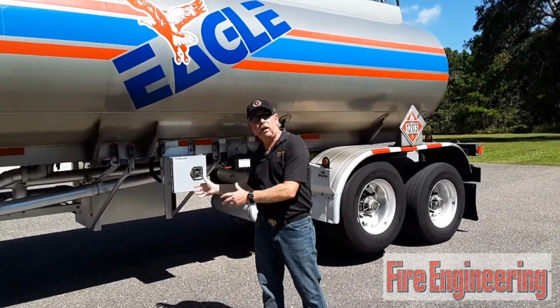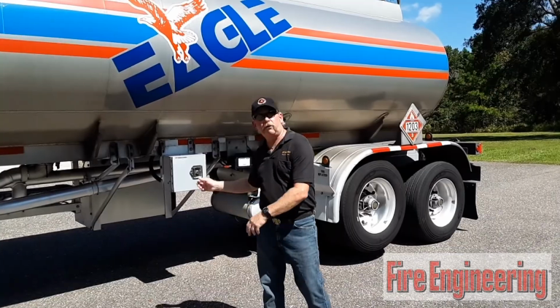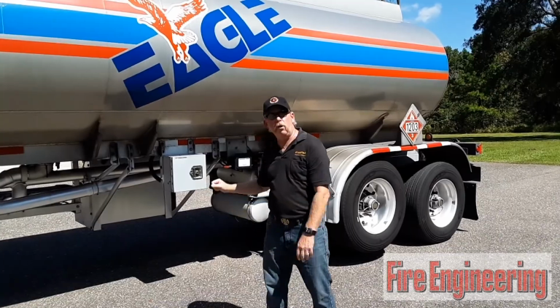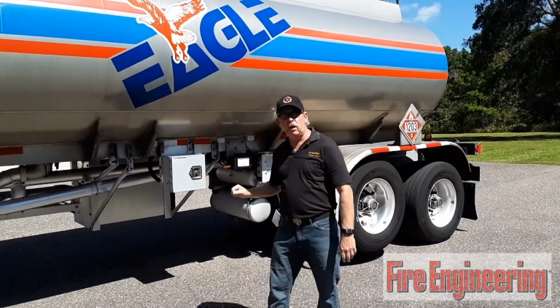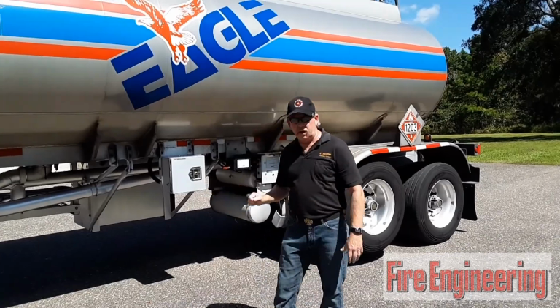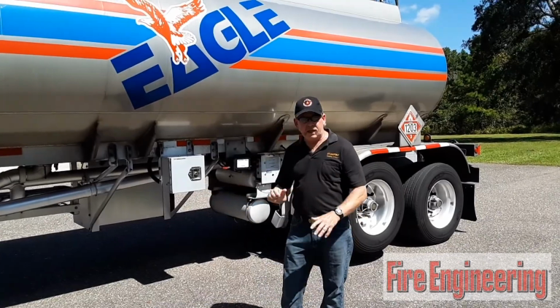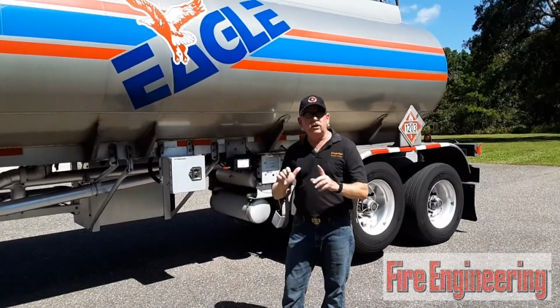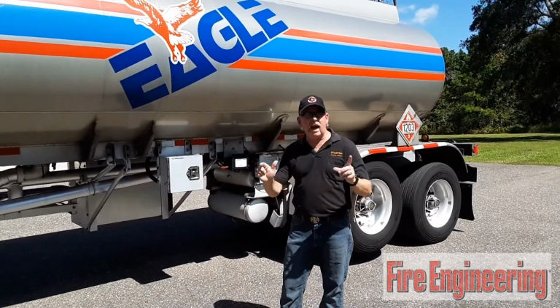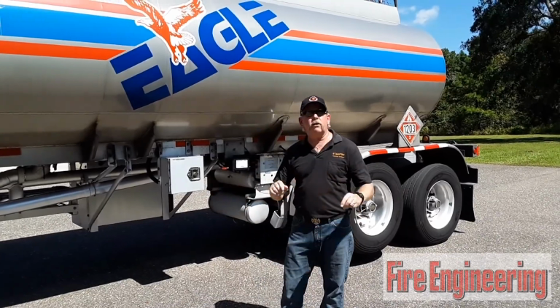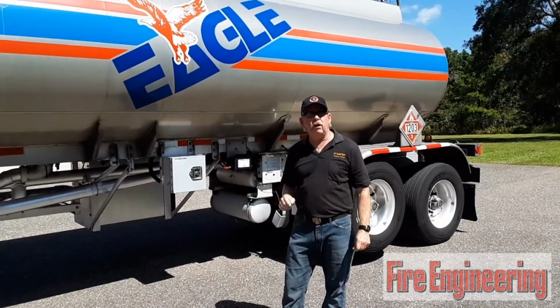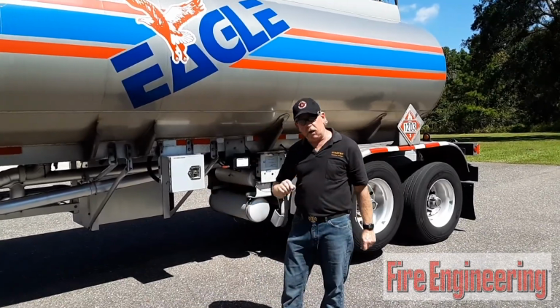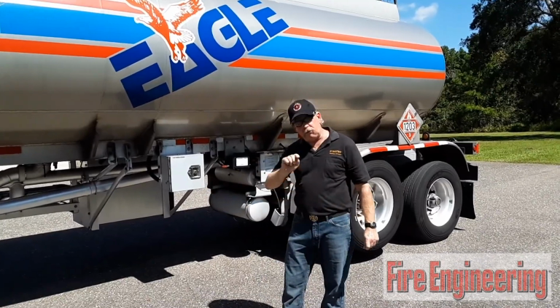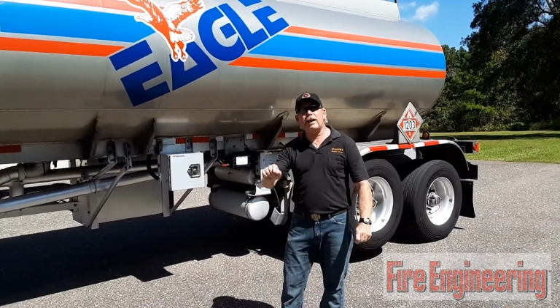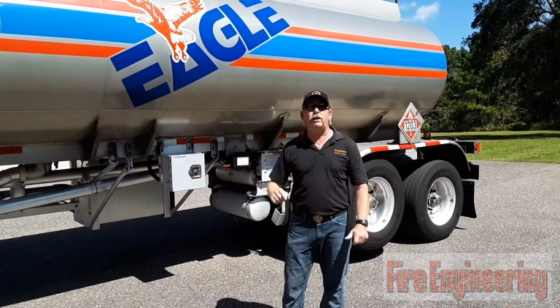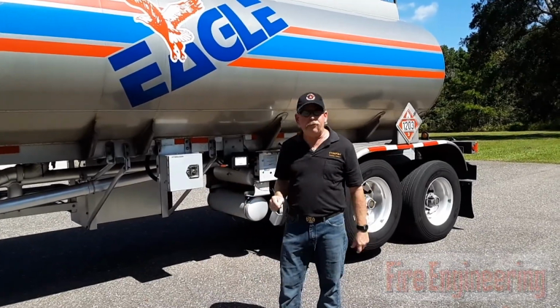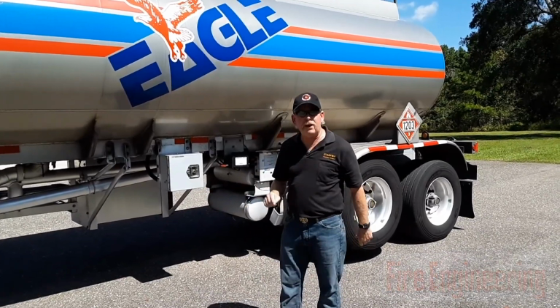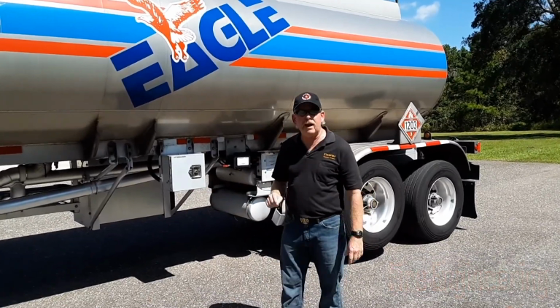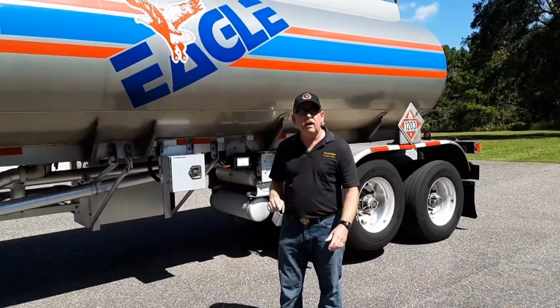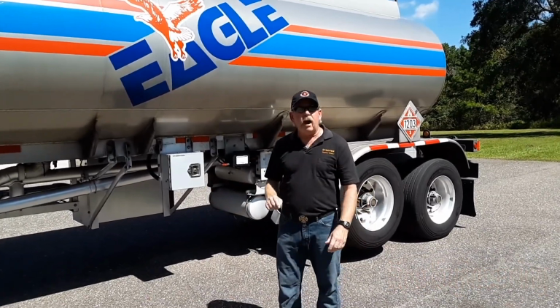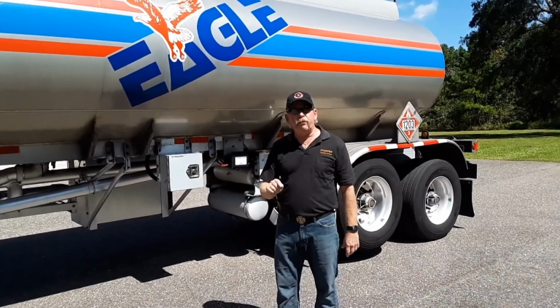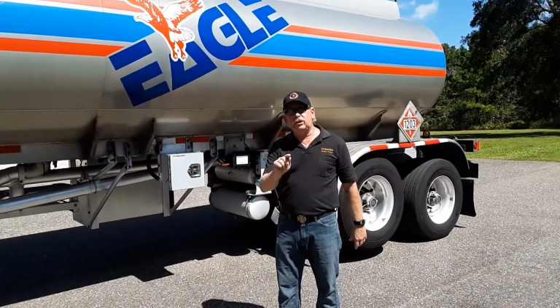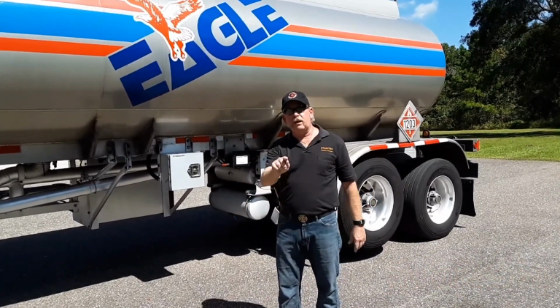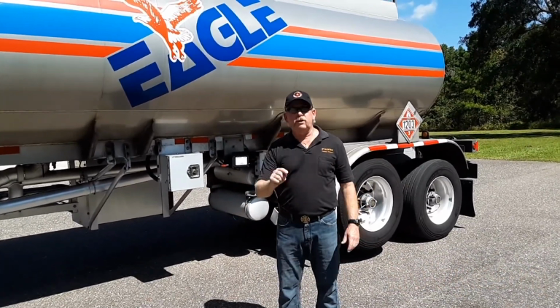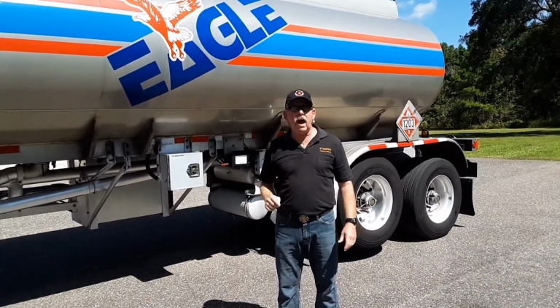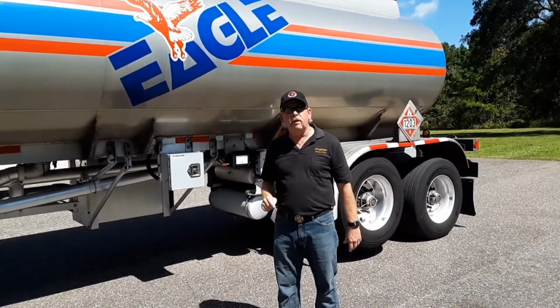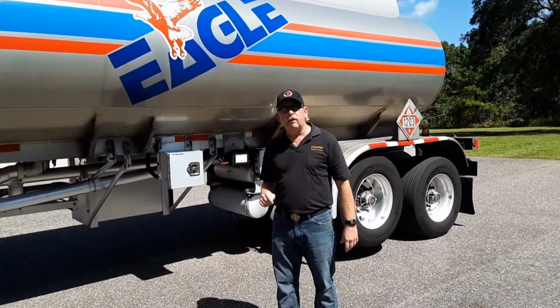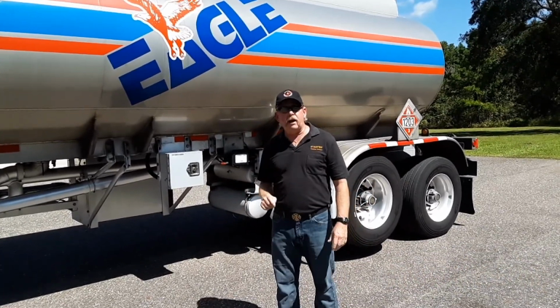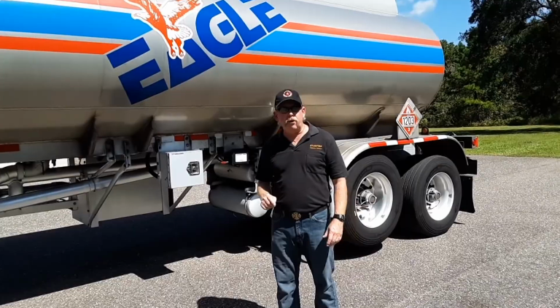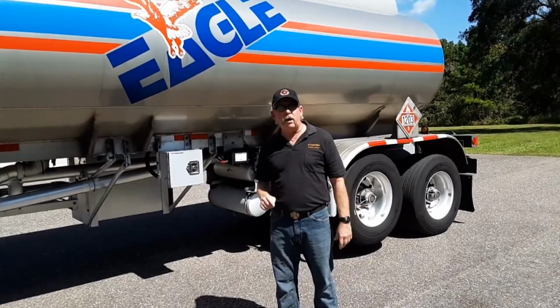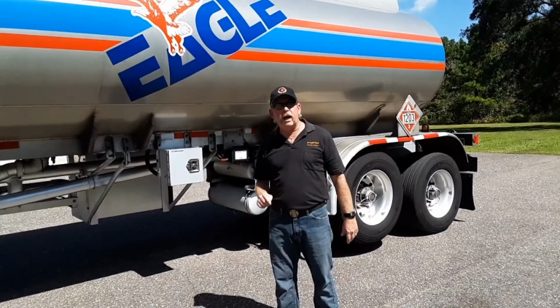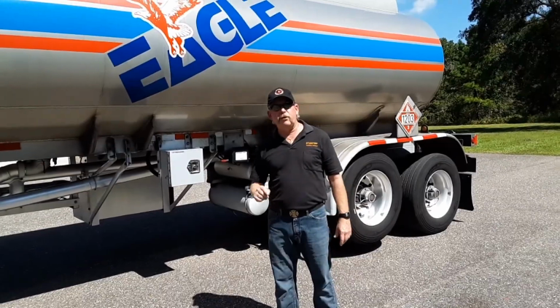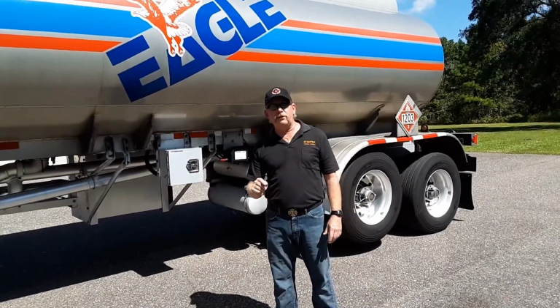So that's the tanker training tip for today. I appreciate your time. Thank you very much. Have a good day.